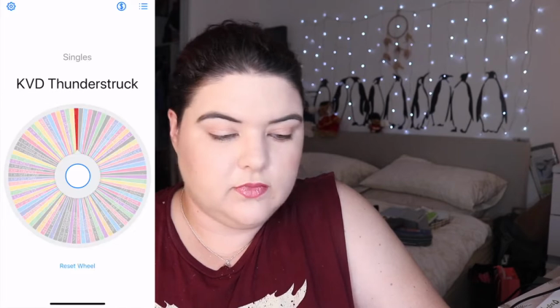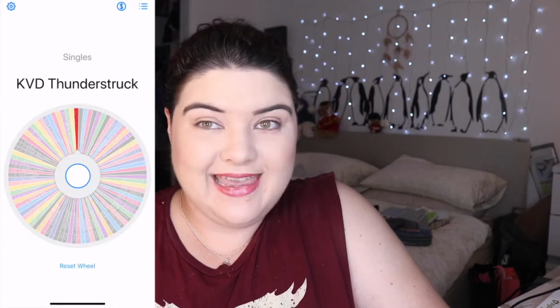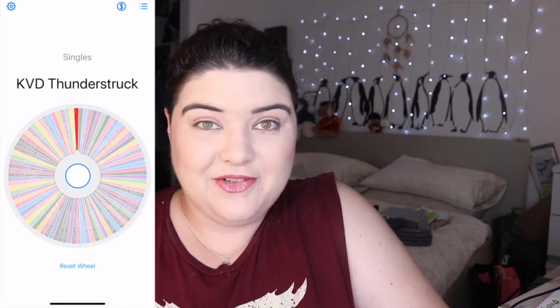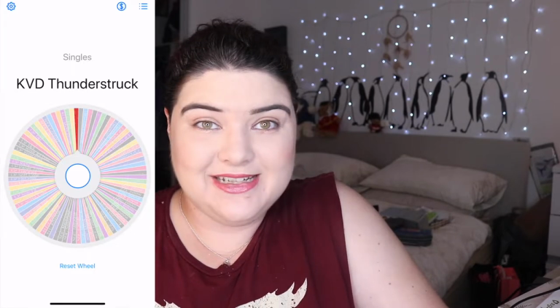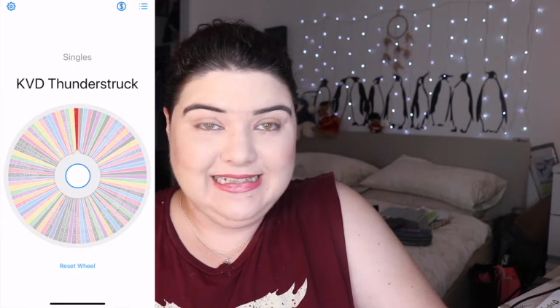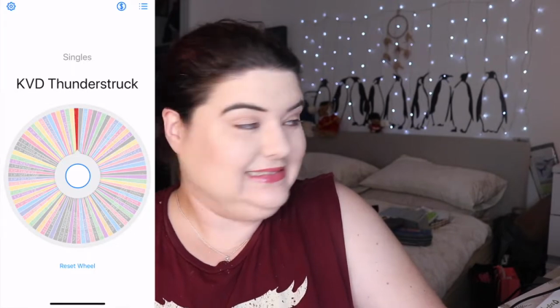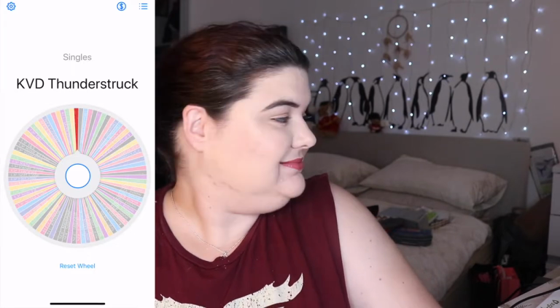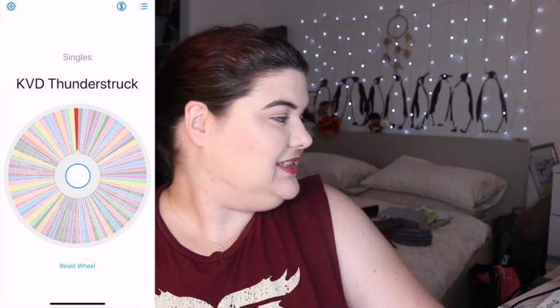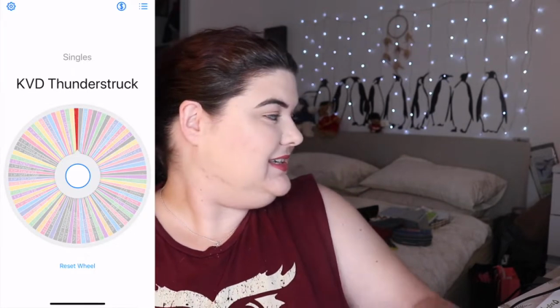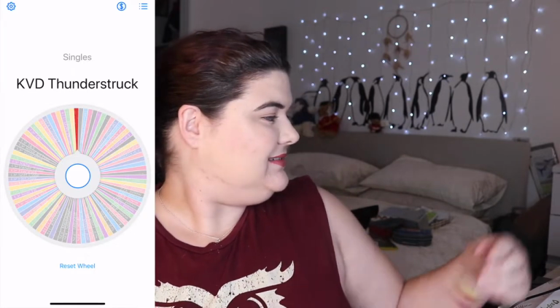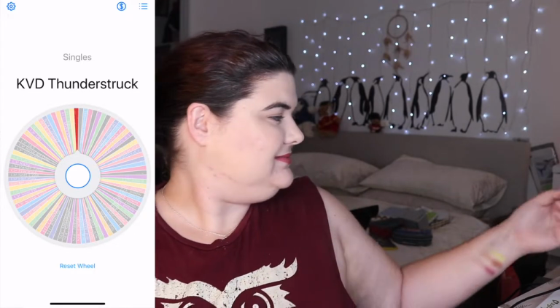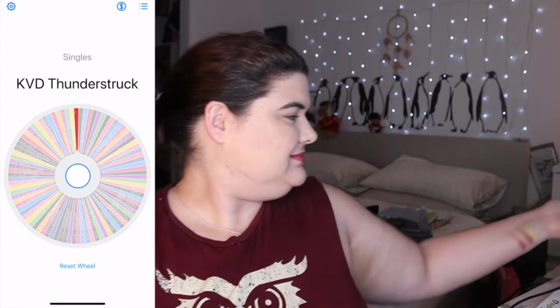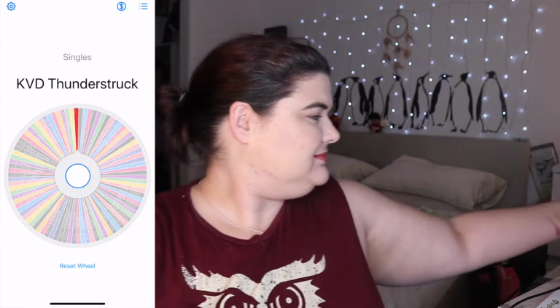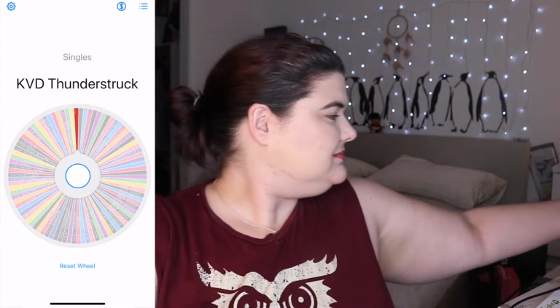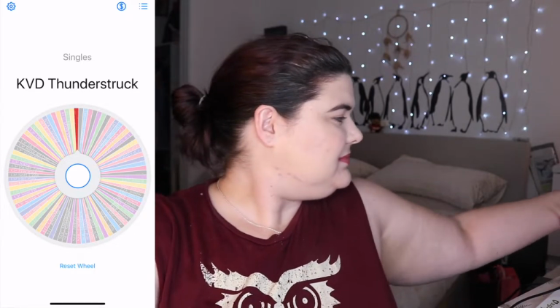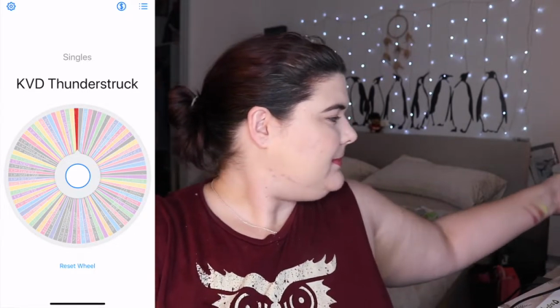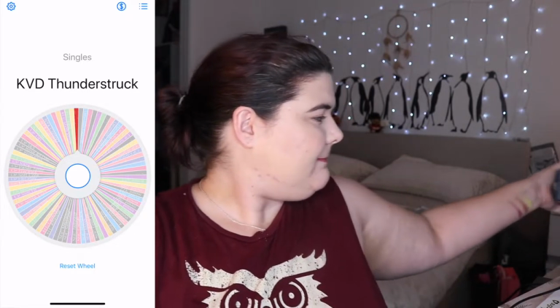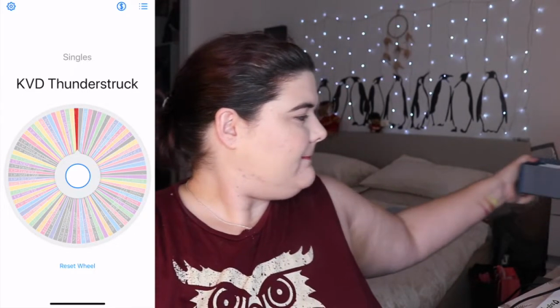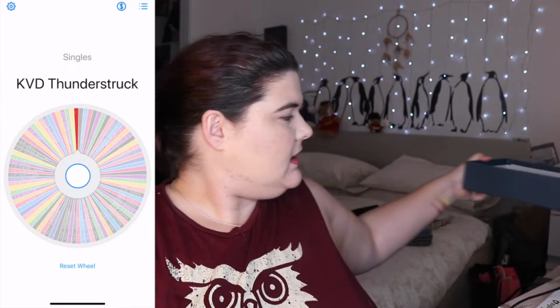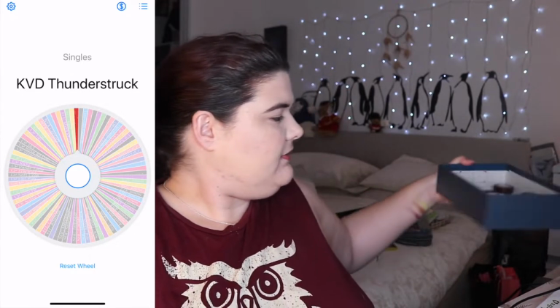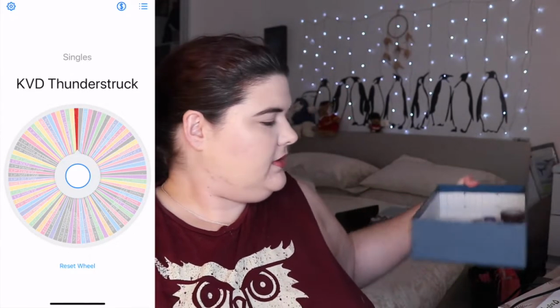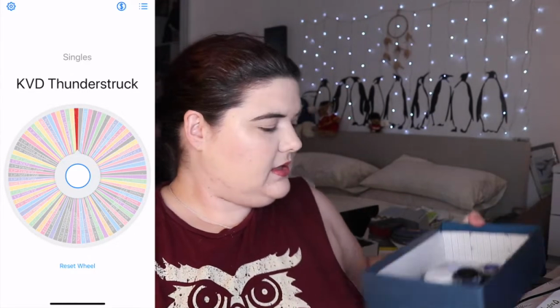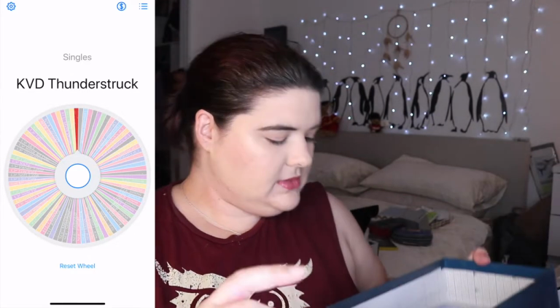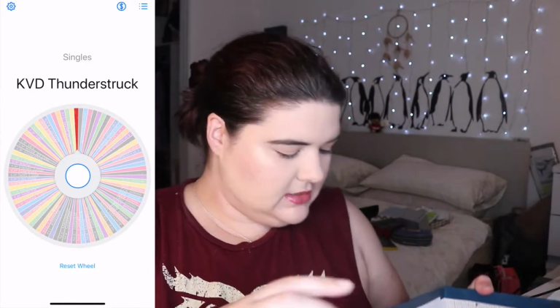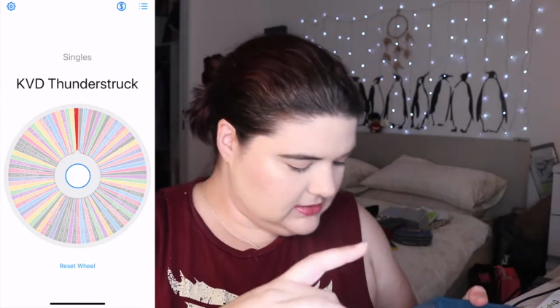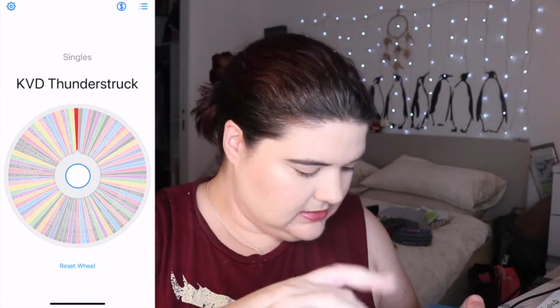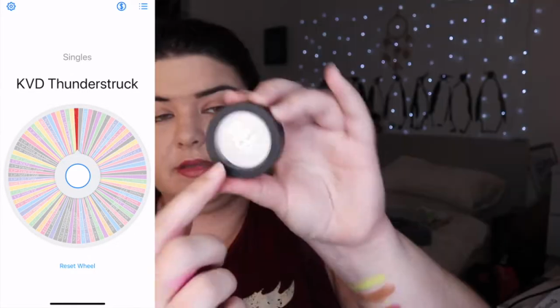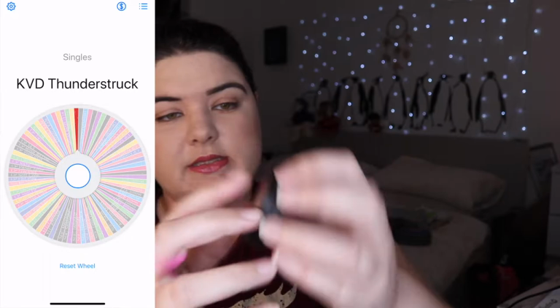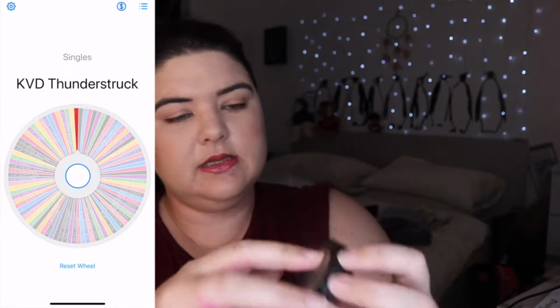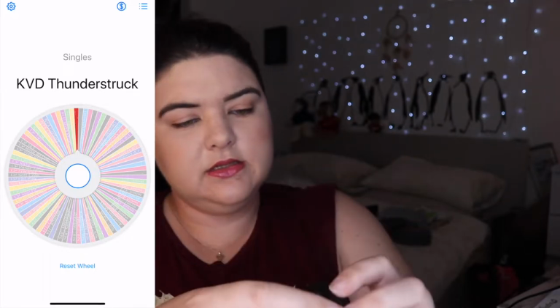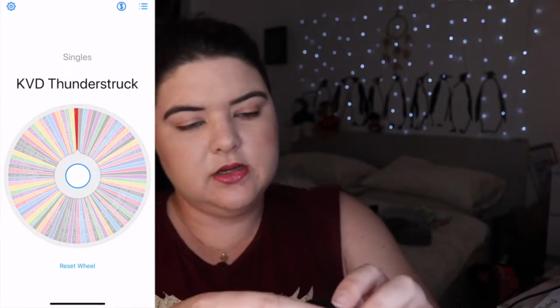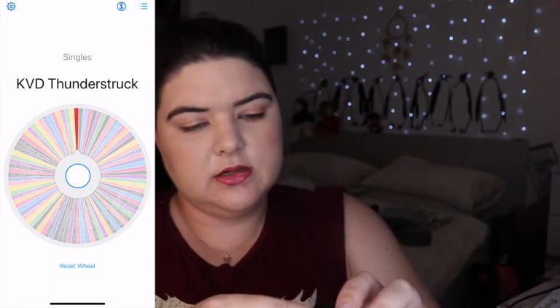Kat Von D. I forgot that was in this — Thunderstruck.